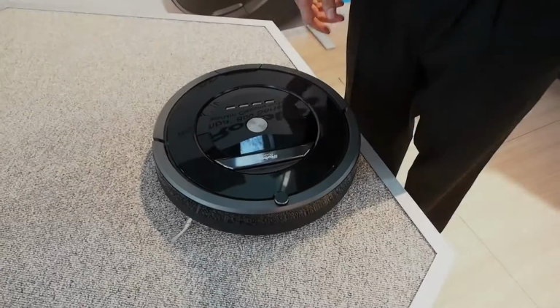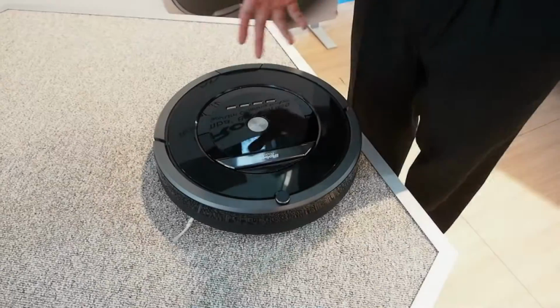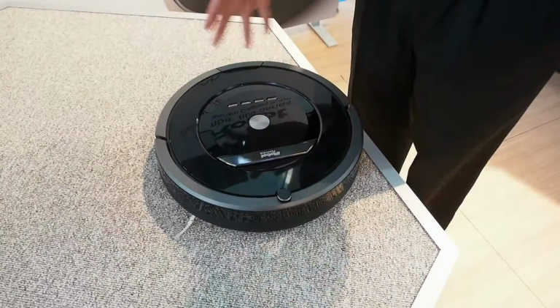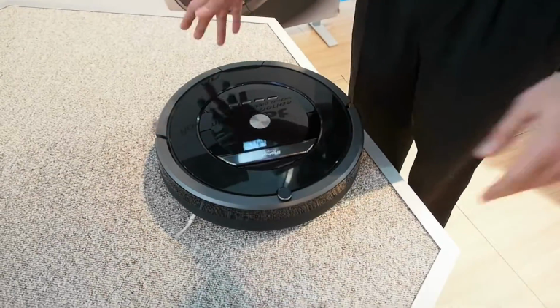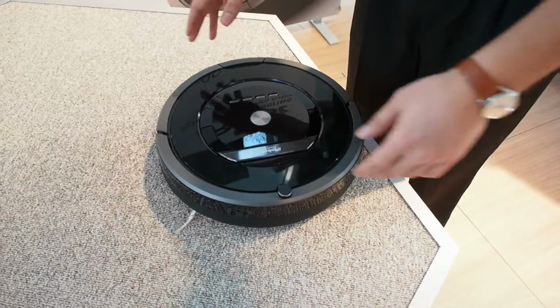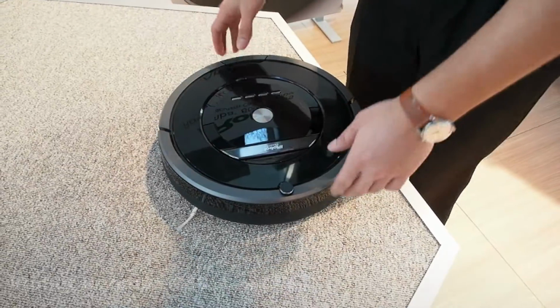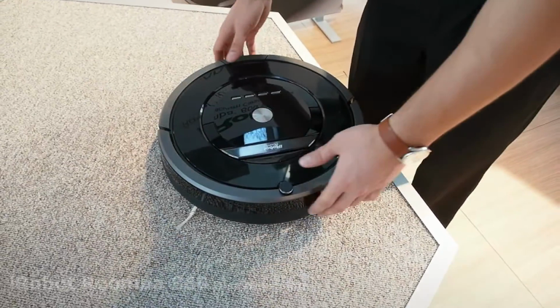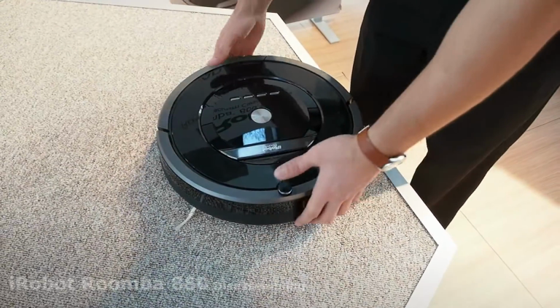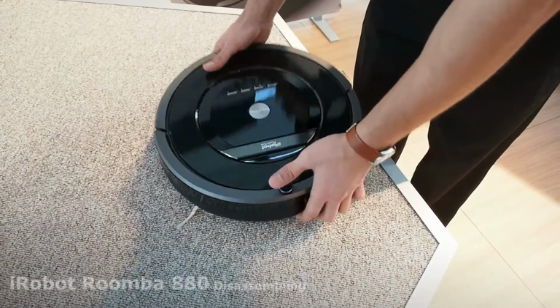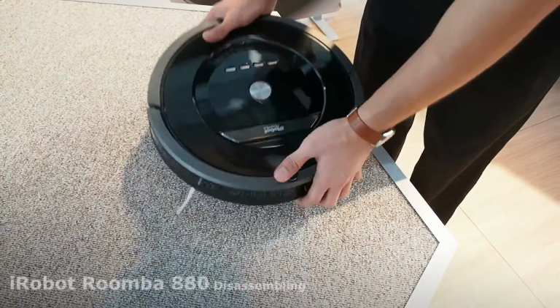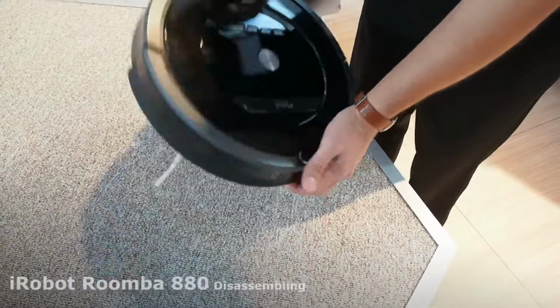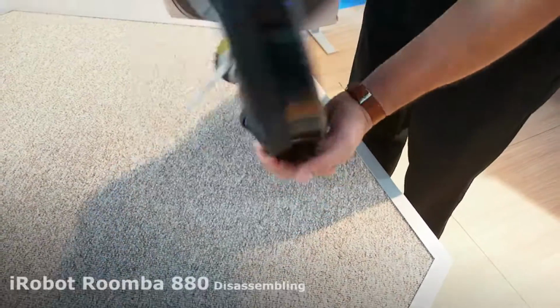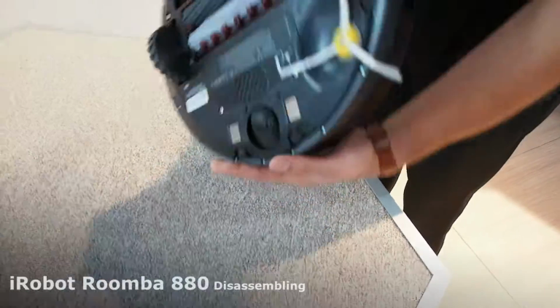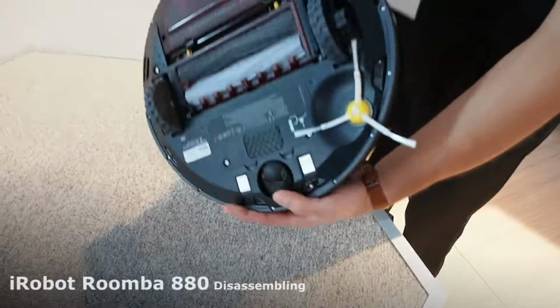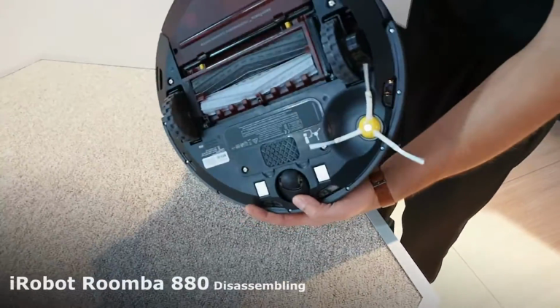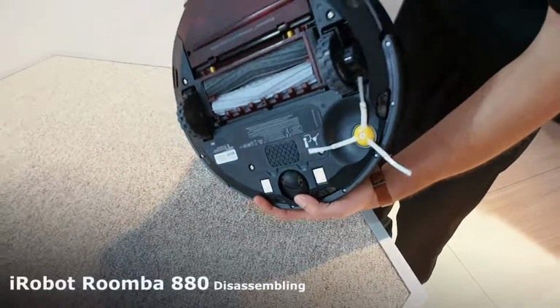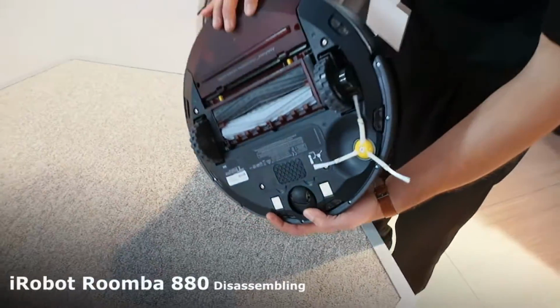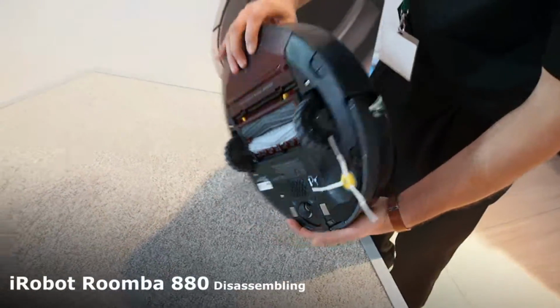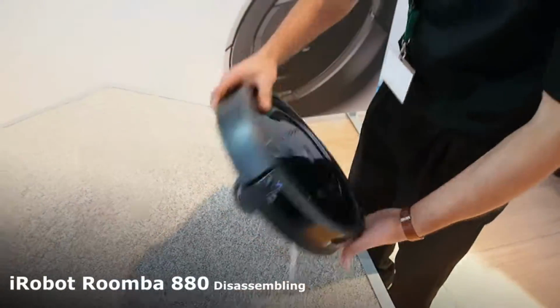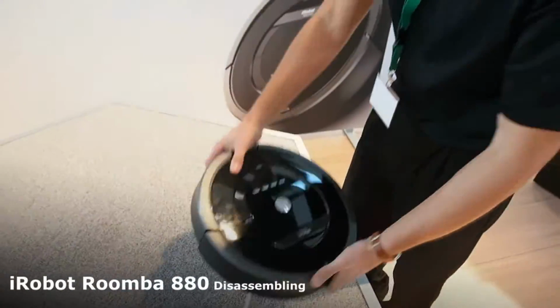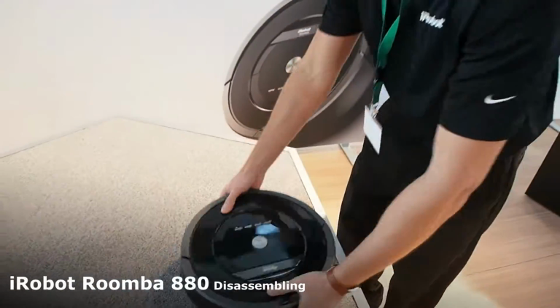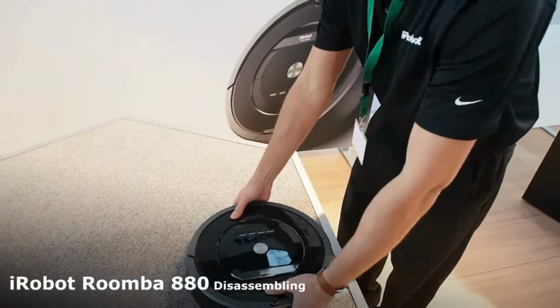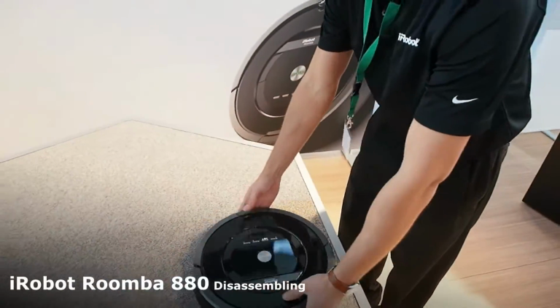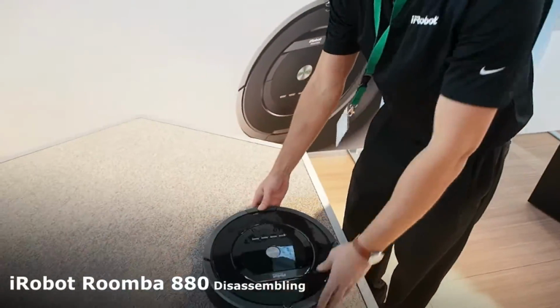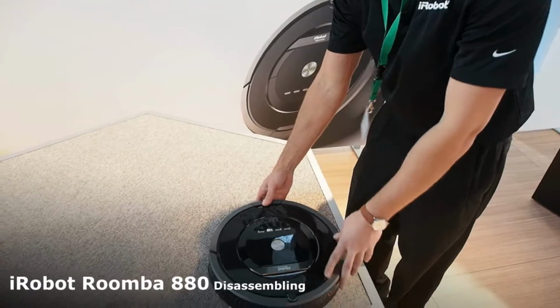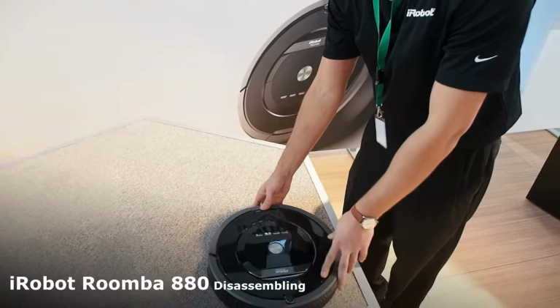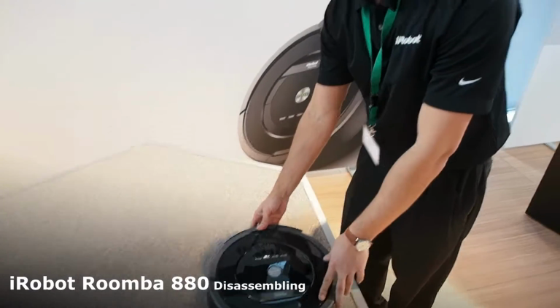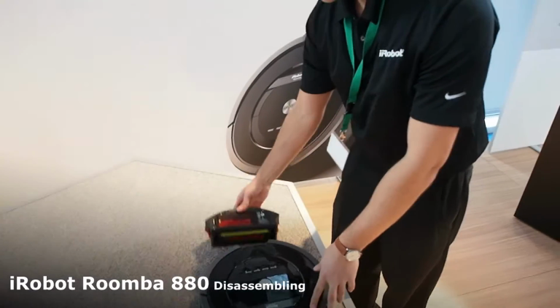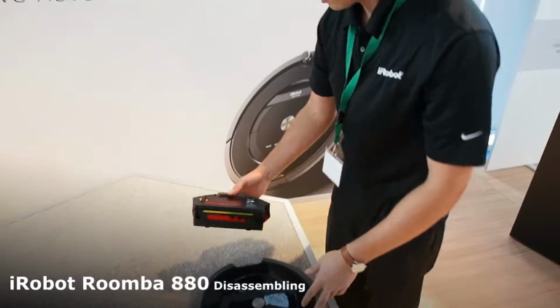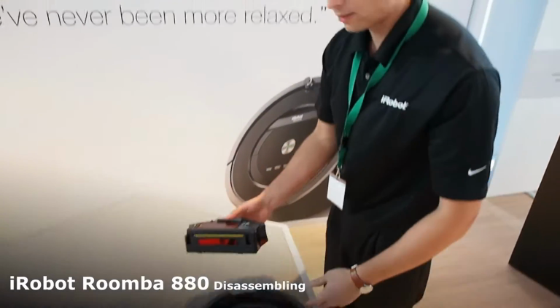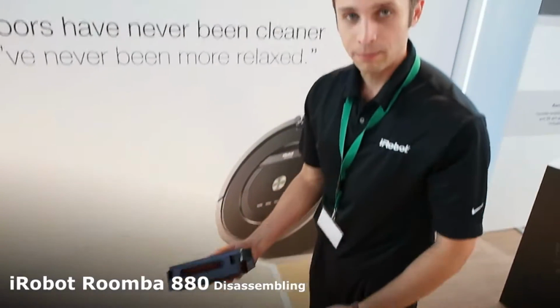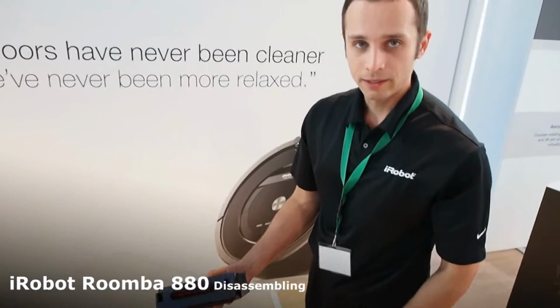This is the 880 Roomba. Let's start with the most basic: the bin.